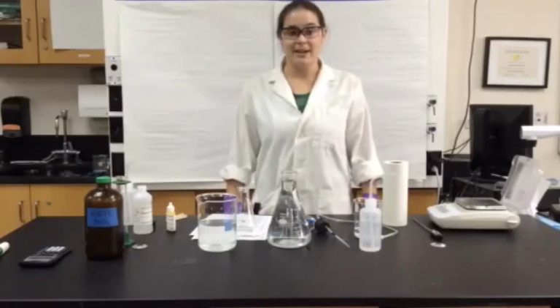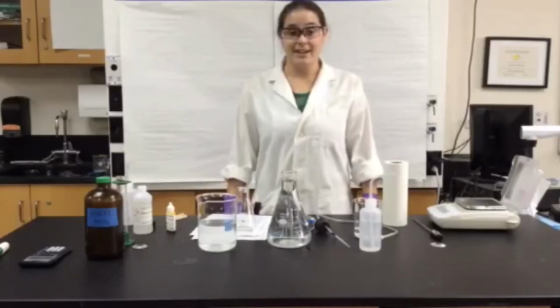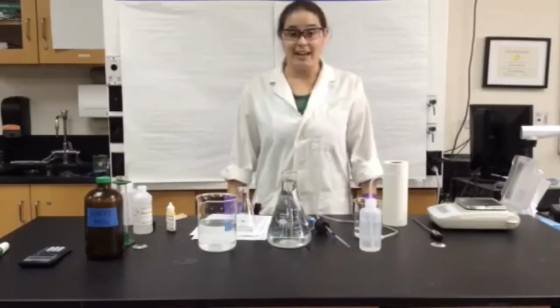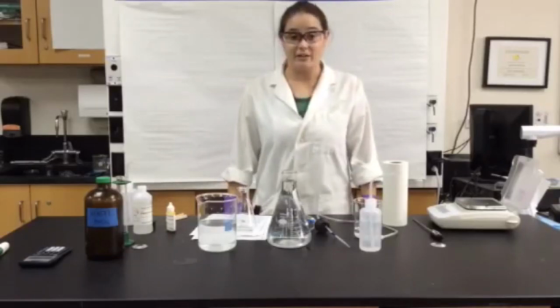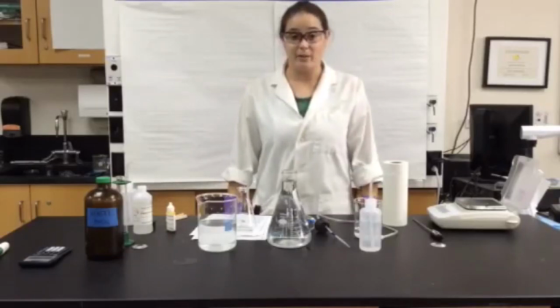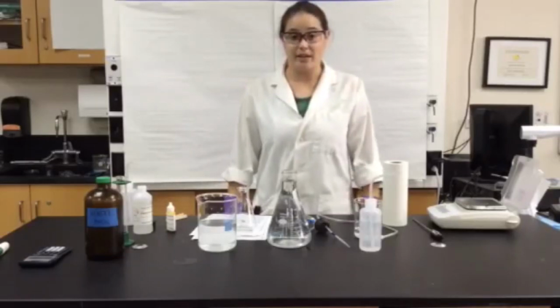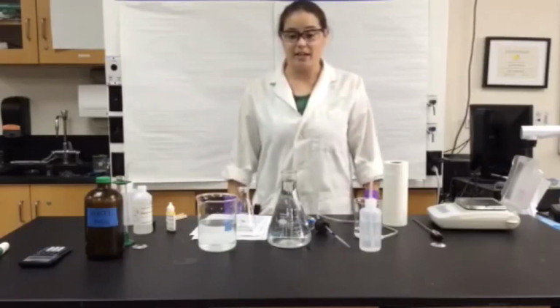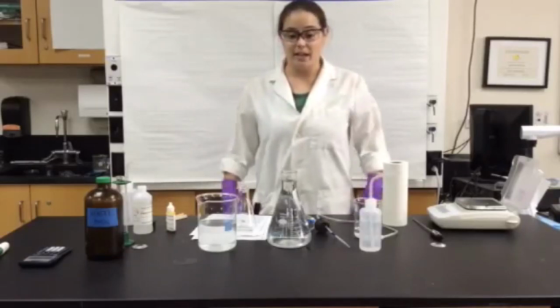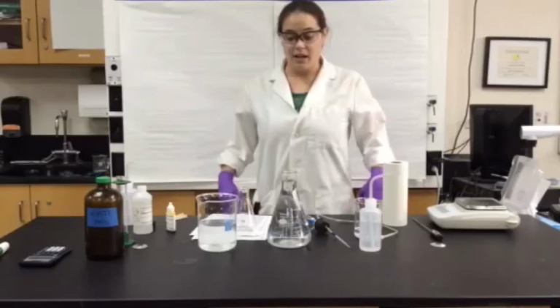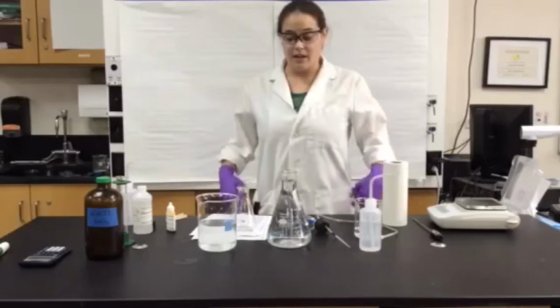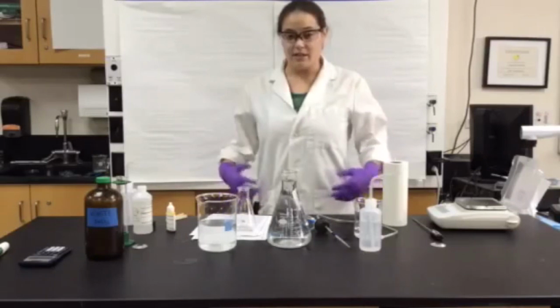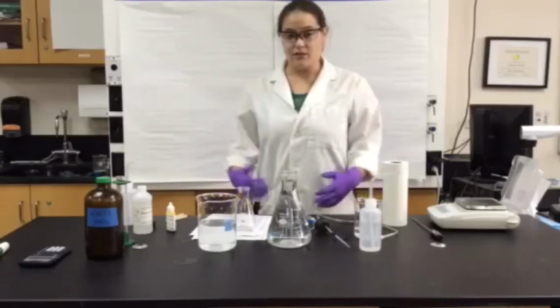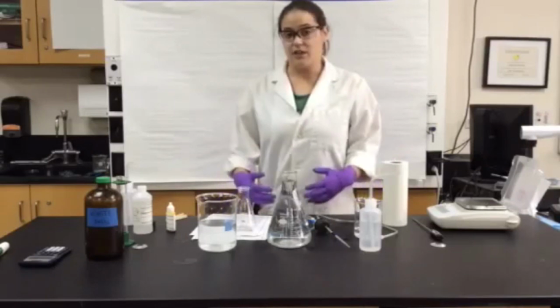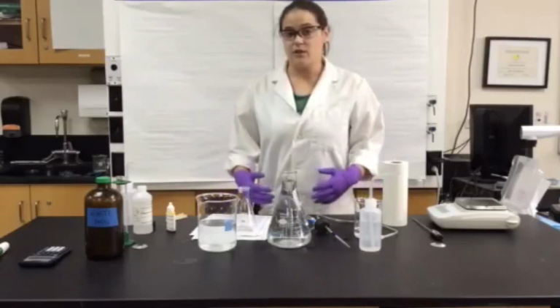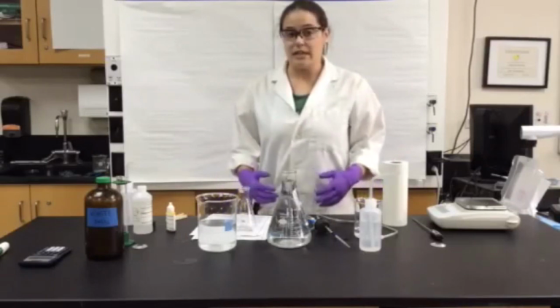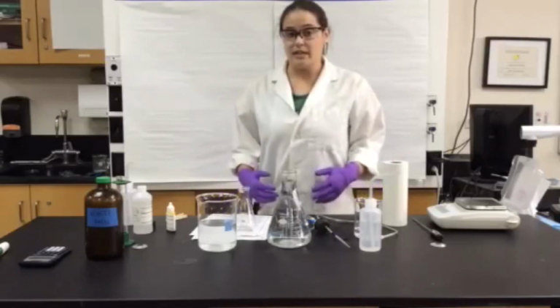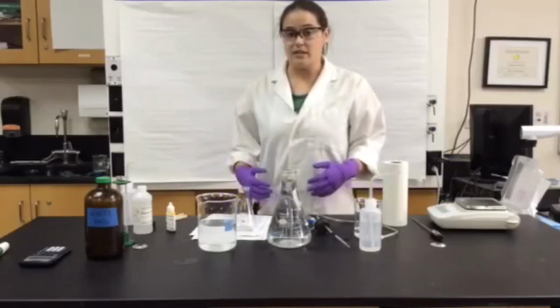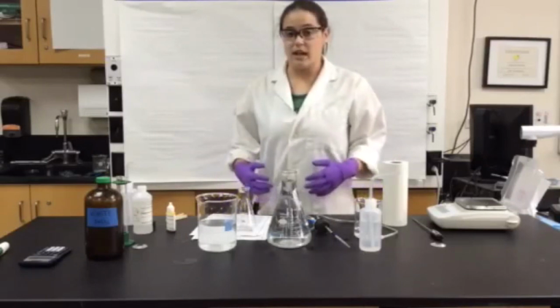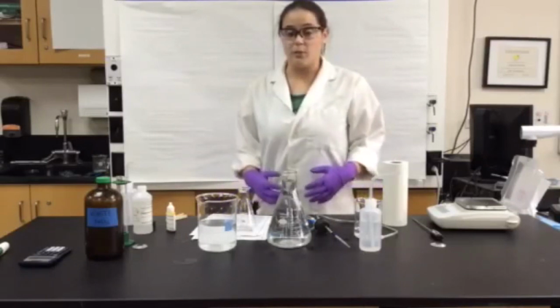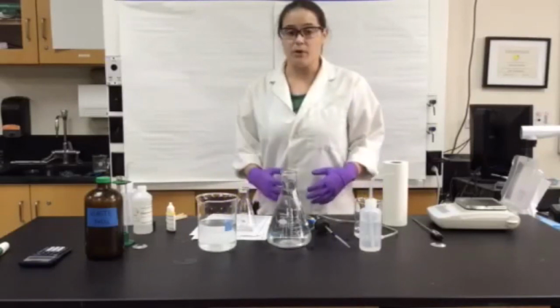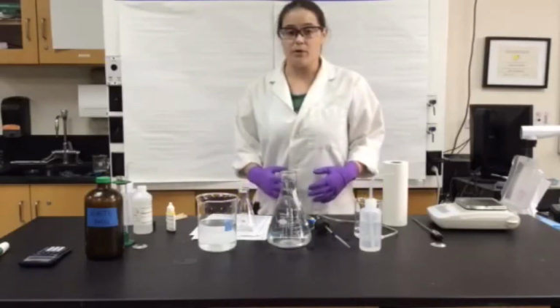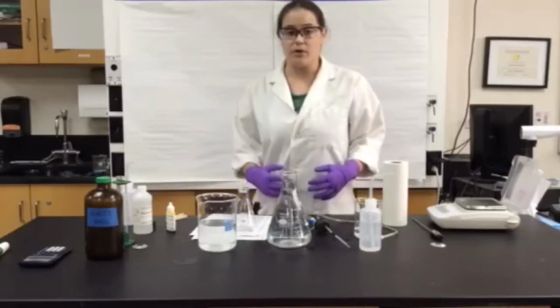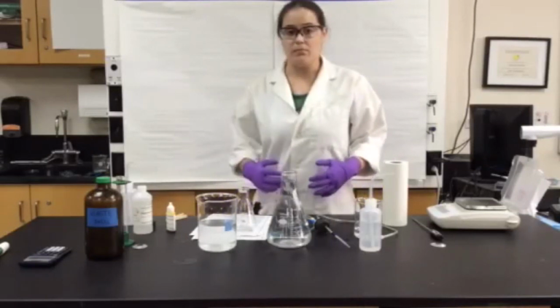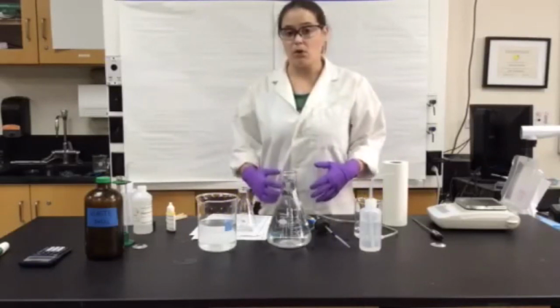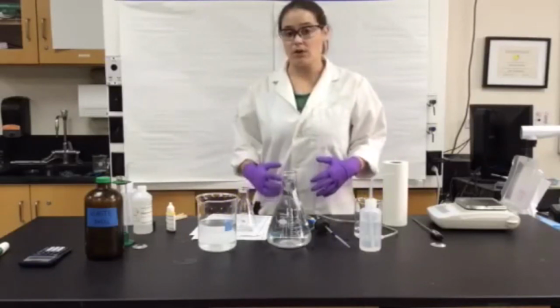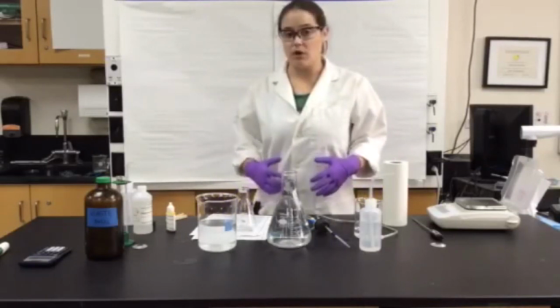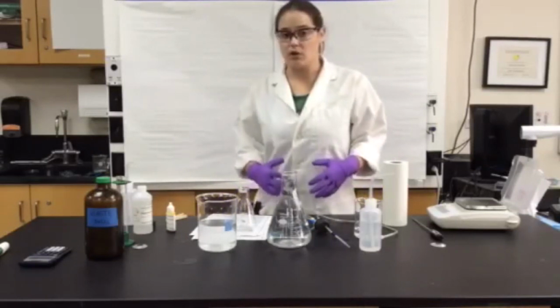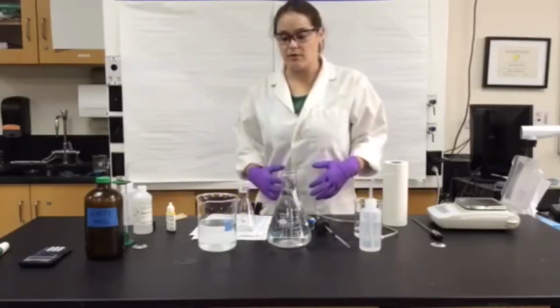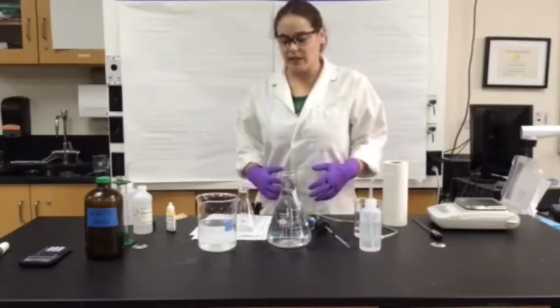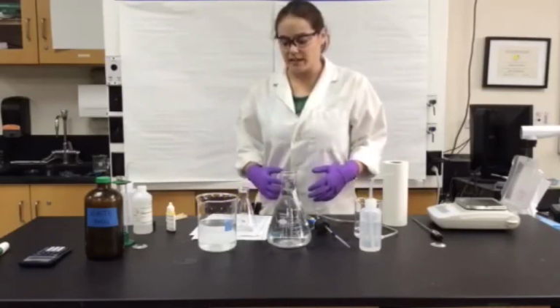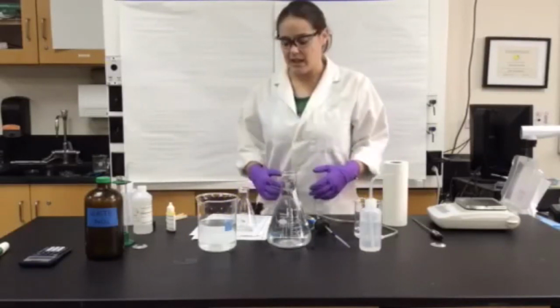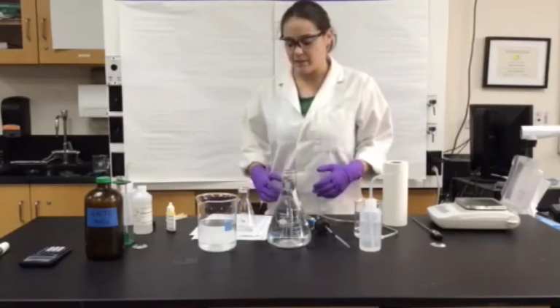Hi everybody. This video is to help you with your molar volume of a gas lab.